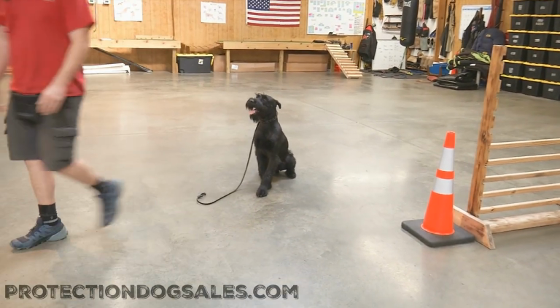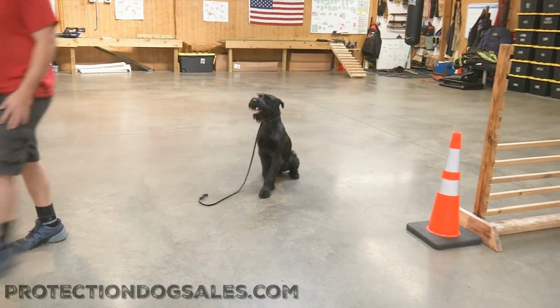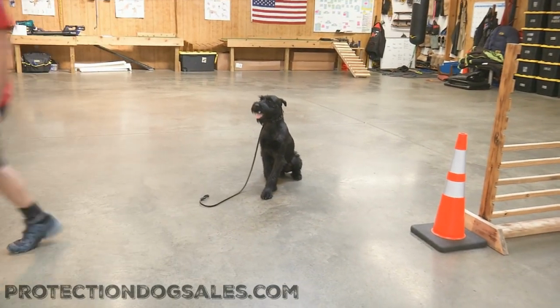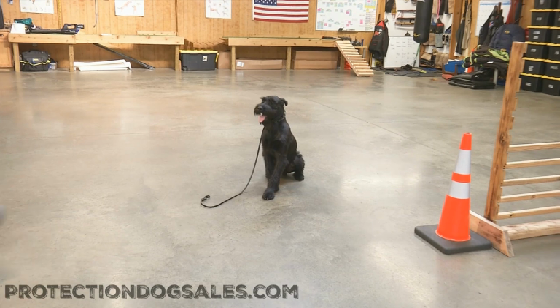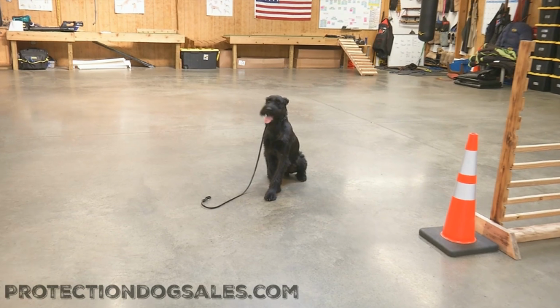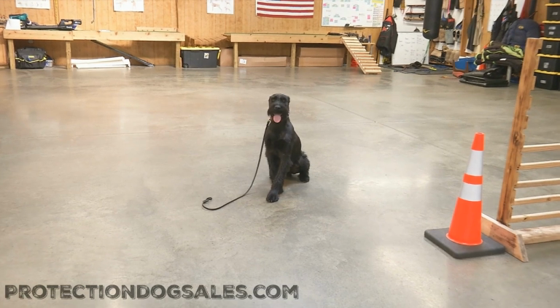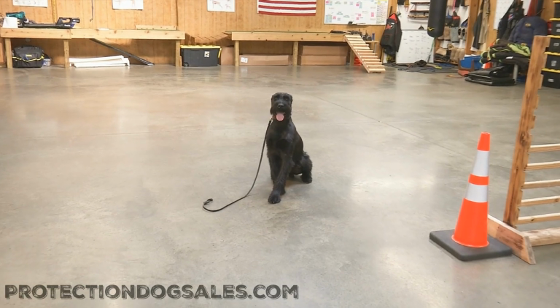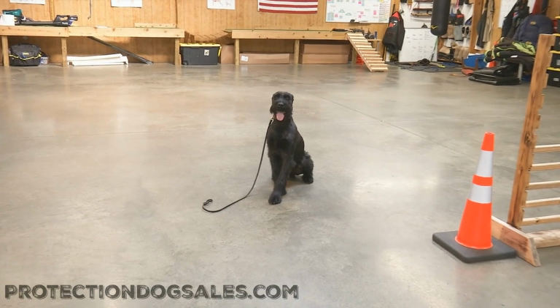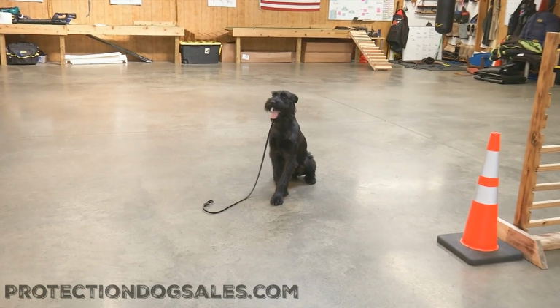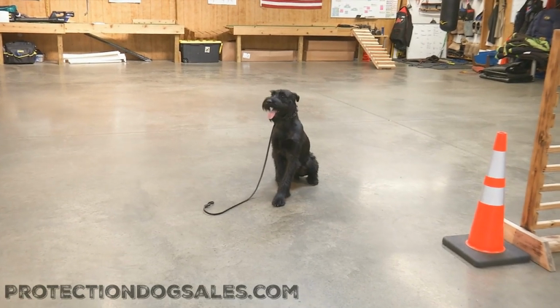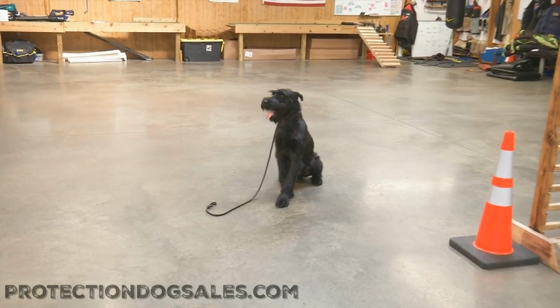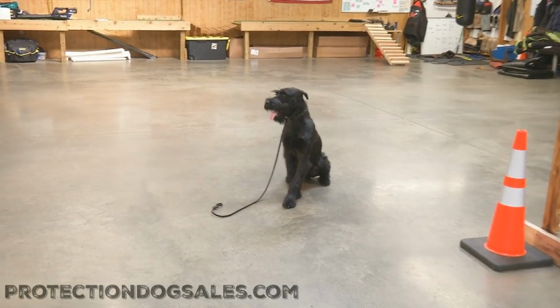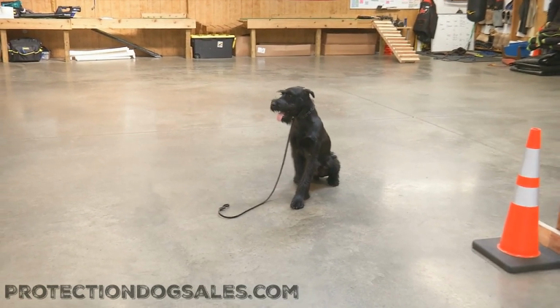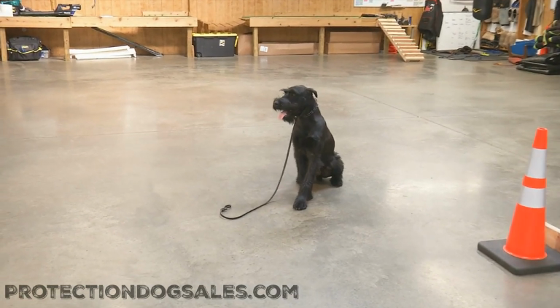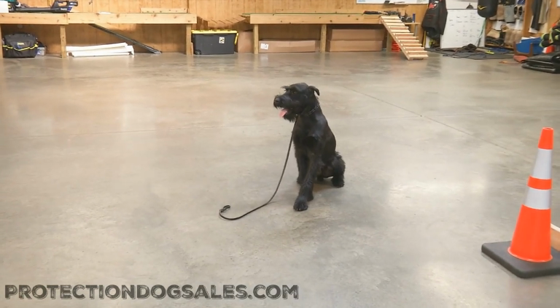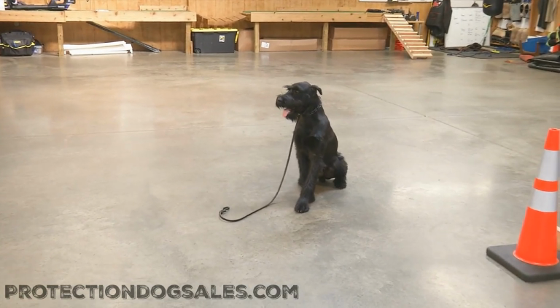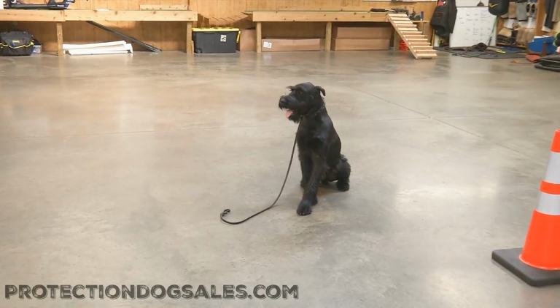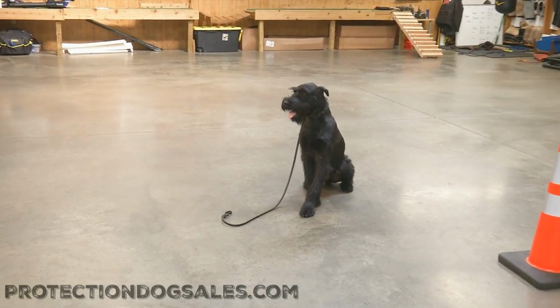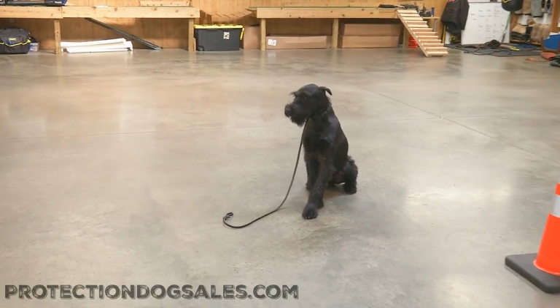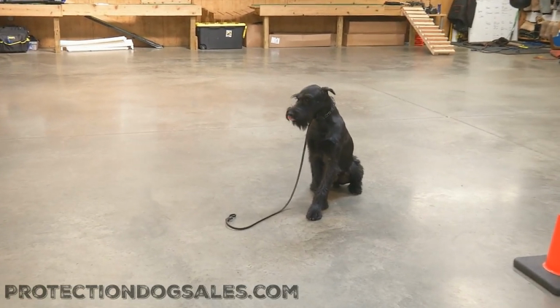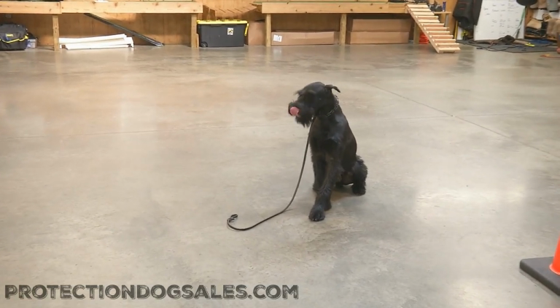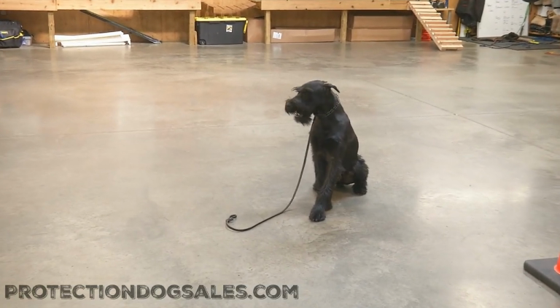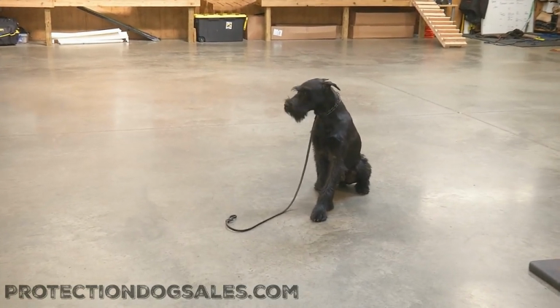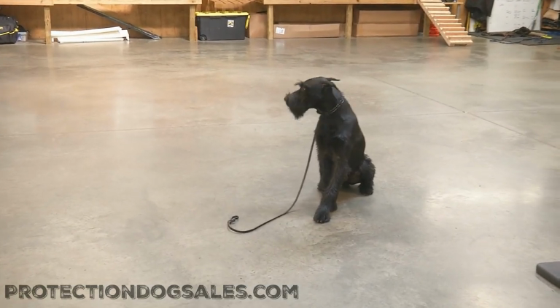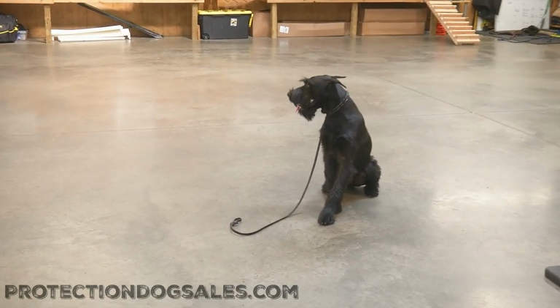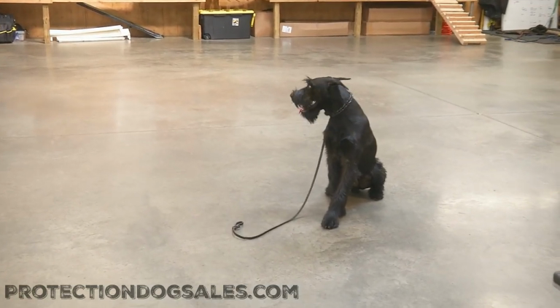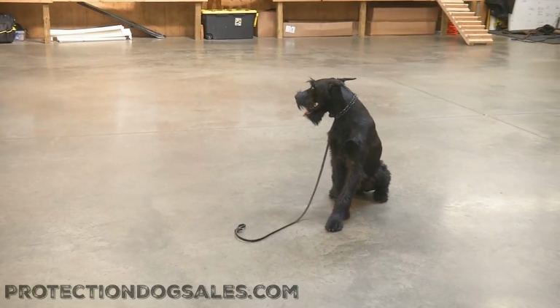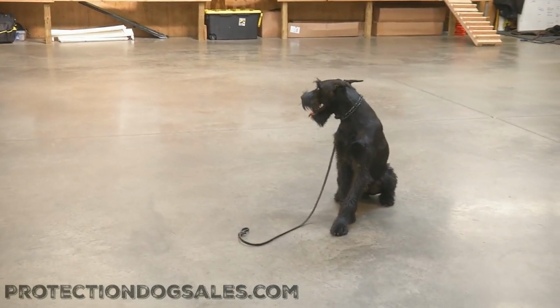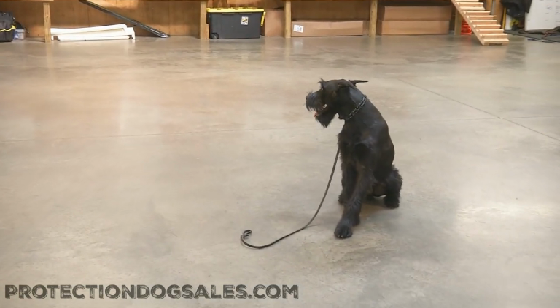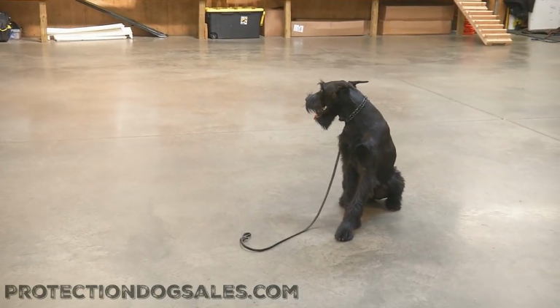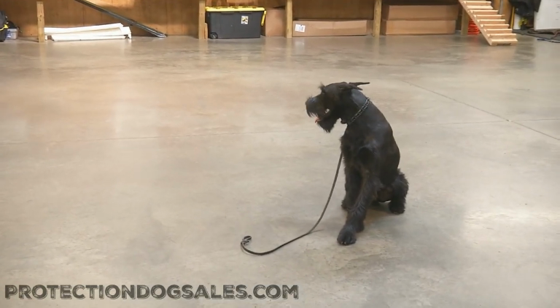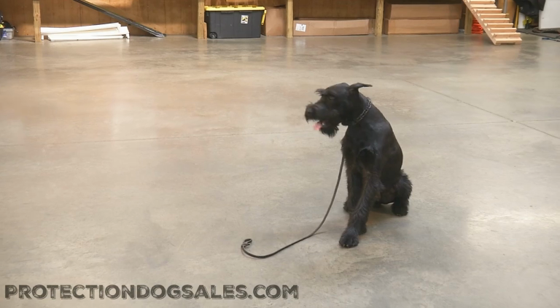All right guys, hope you enjoyed that video update of Lowell here at Protection Dog Sales — a giant Schnauzer for your consideration.